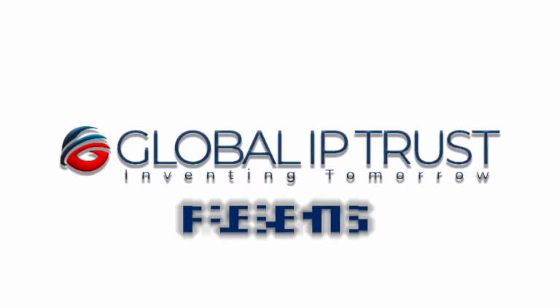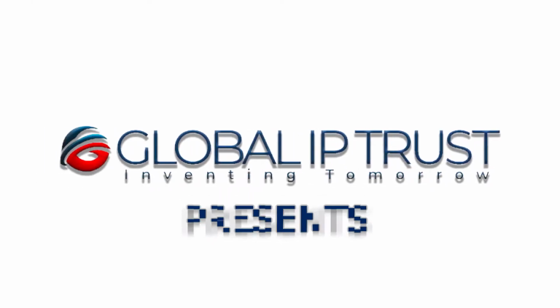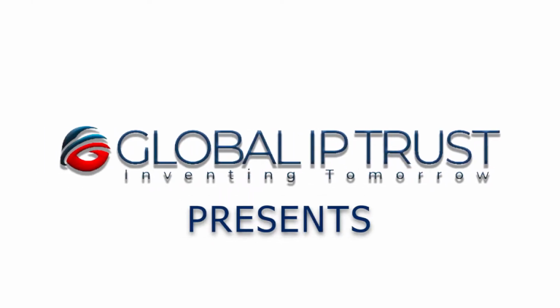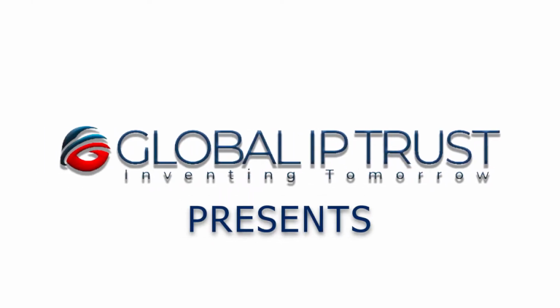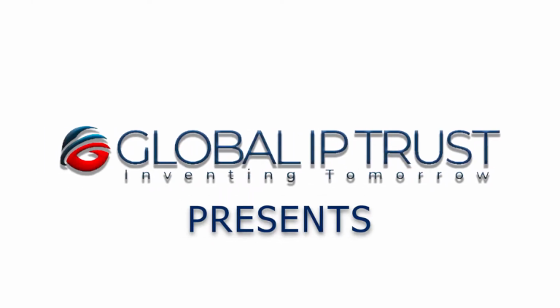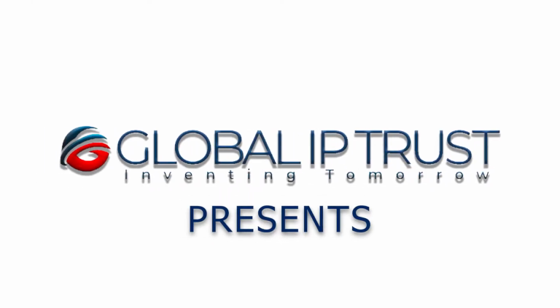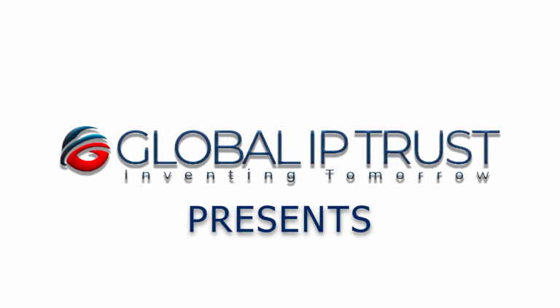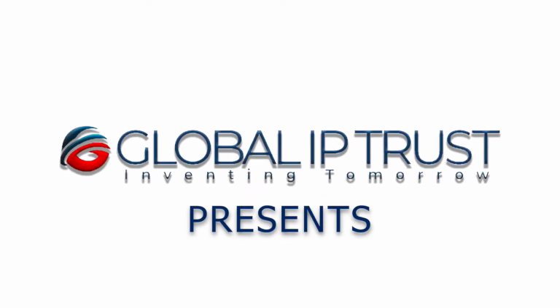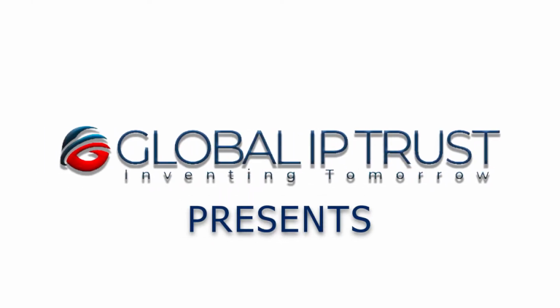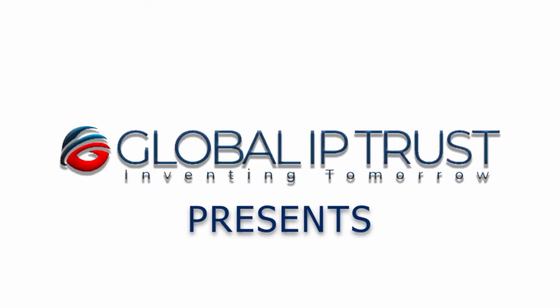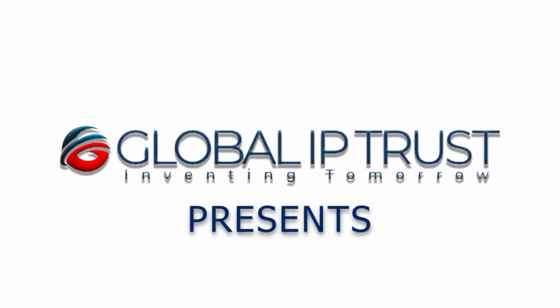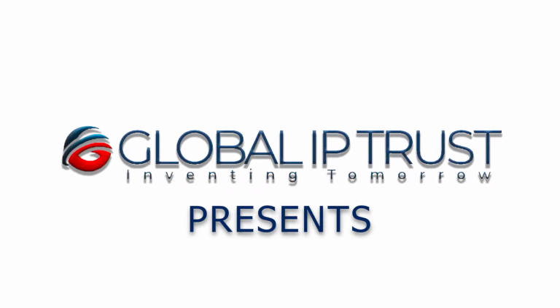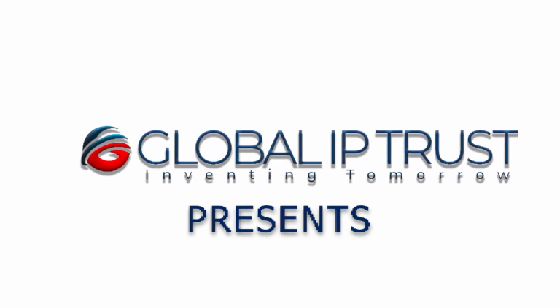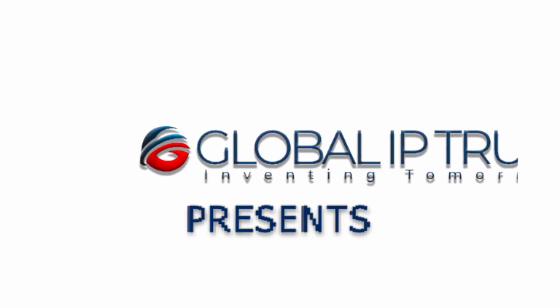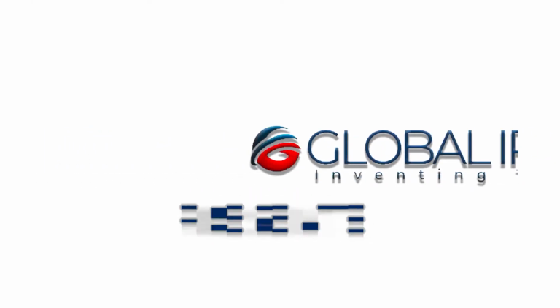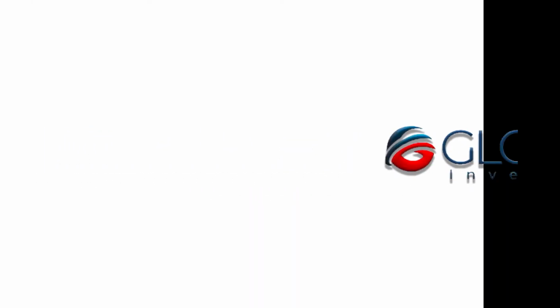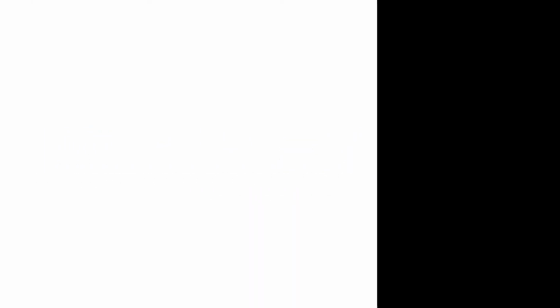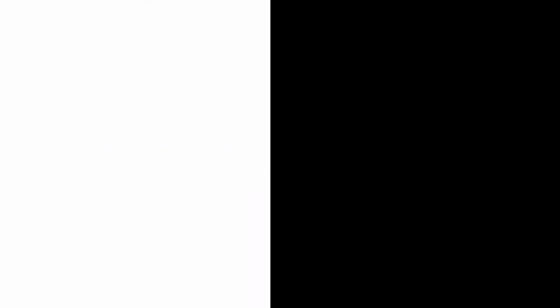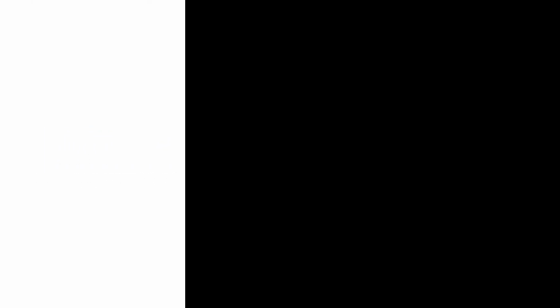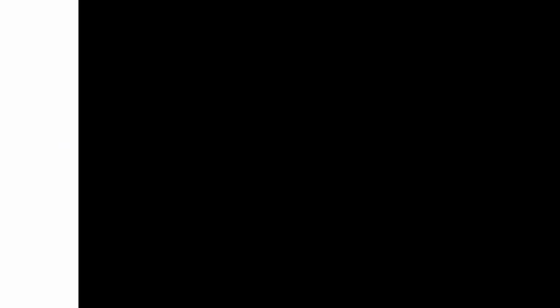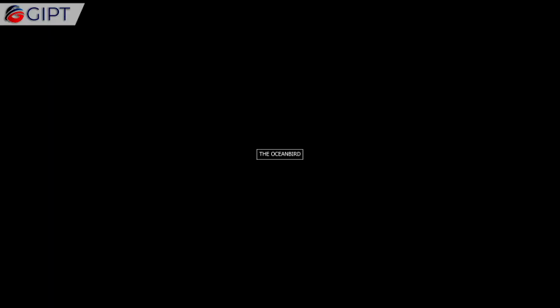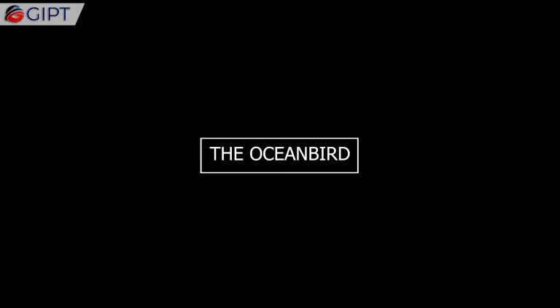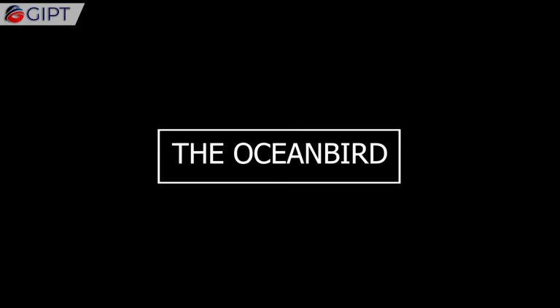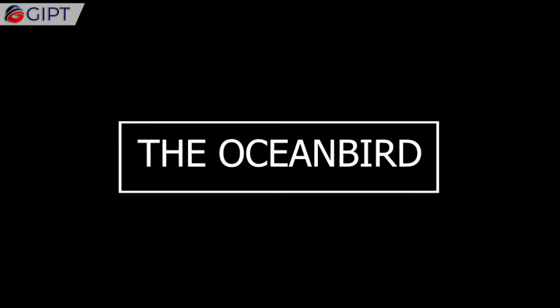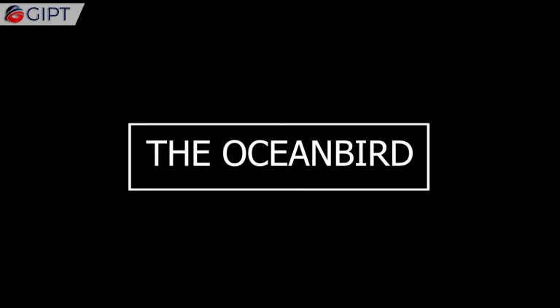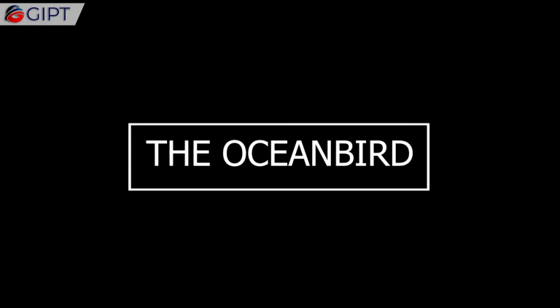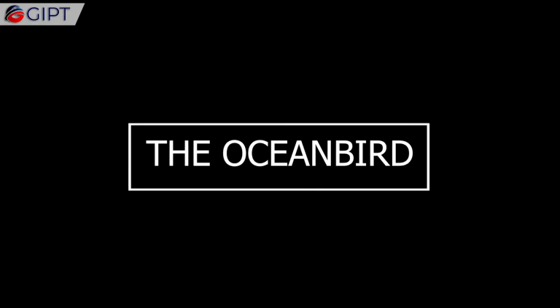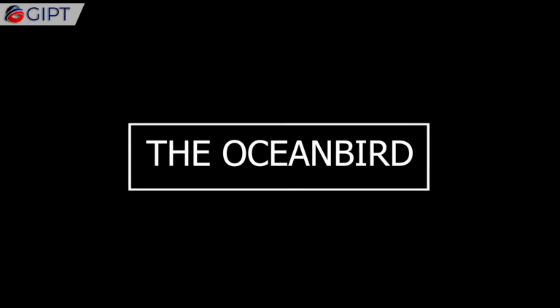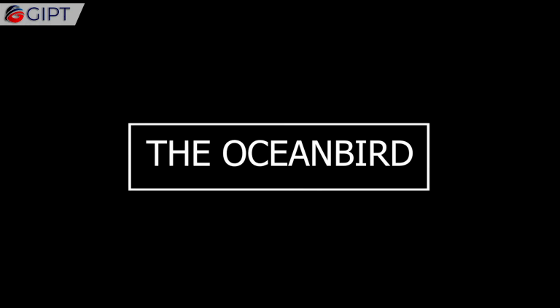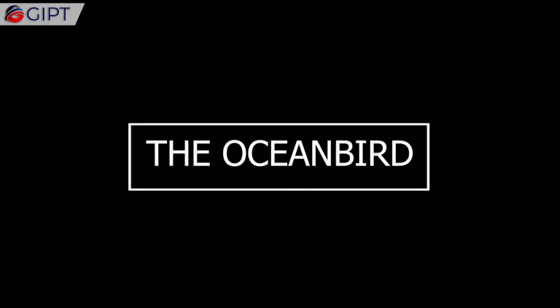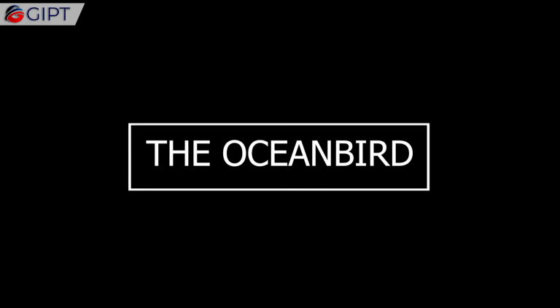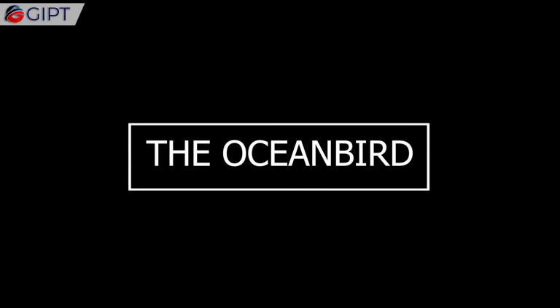Global IP Trust presents: The Oceanbird.